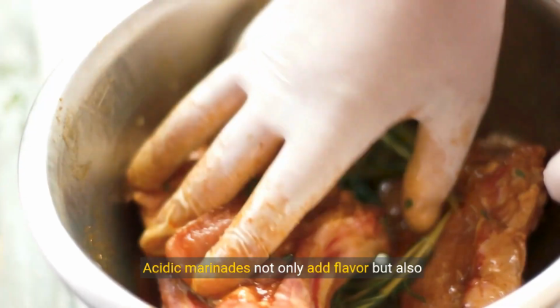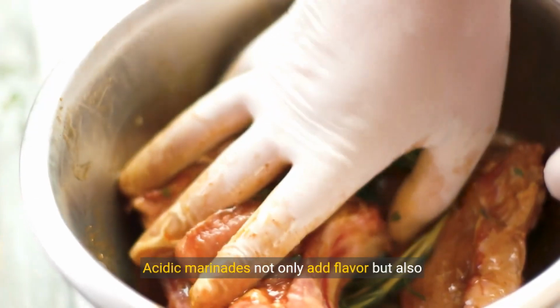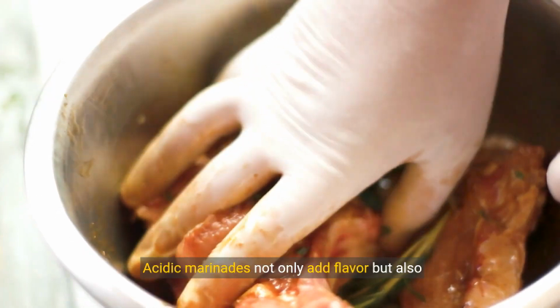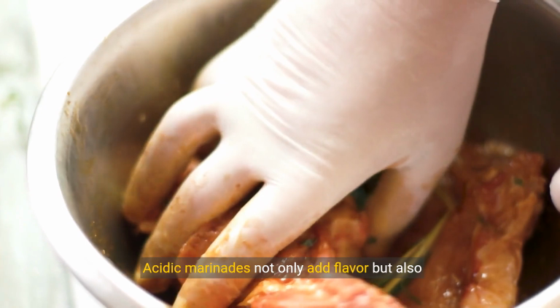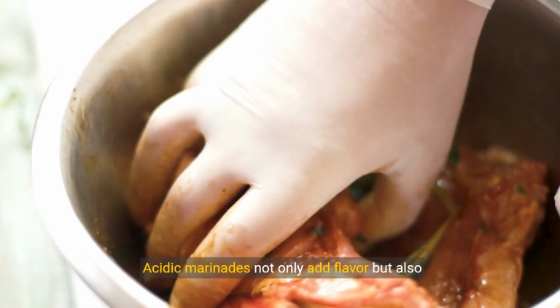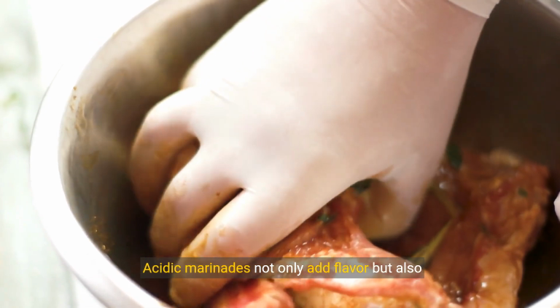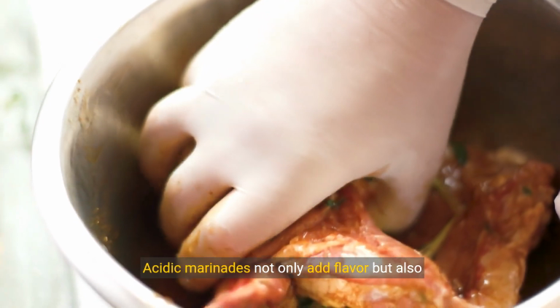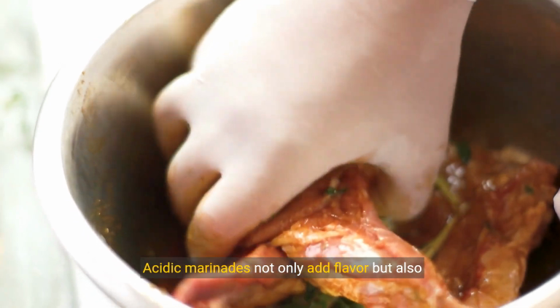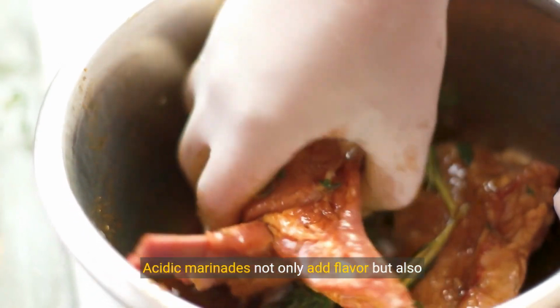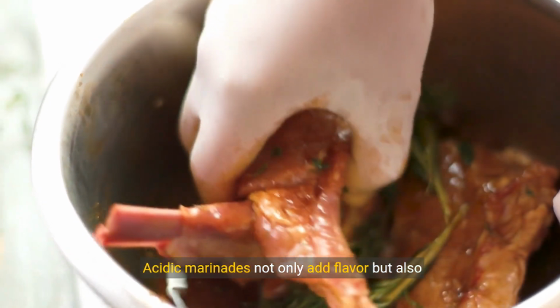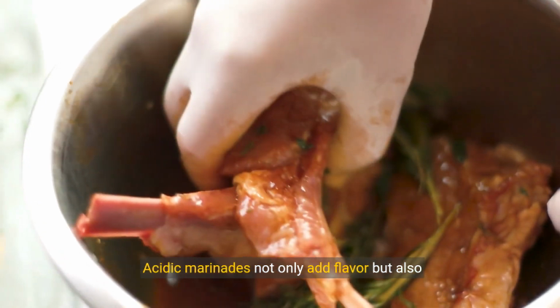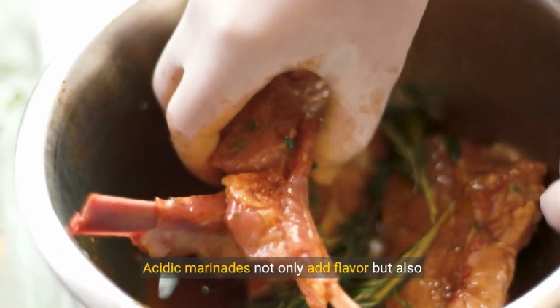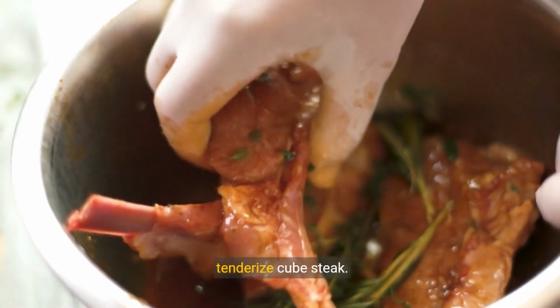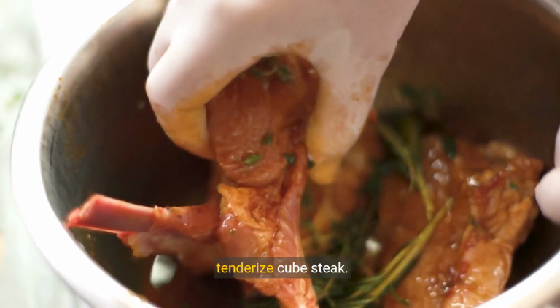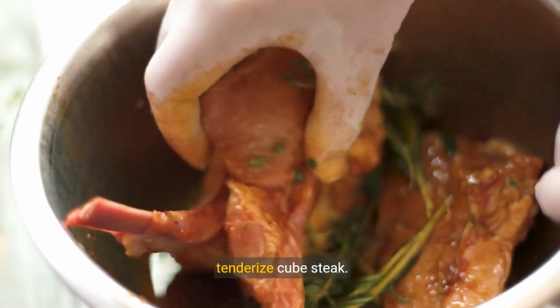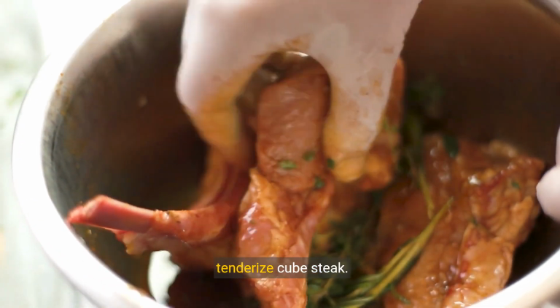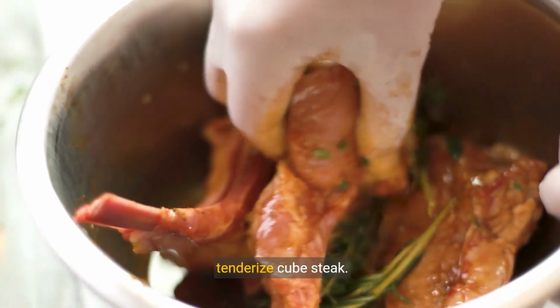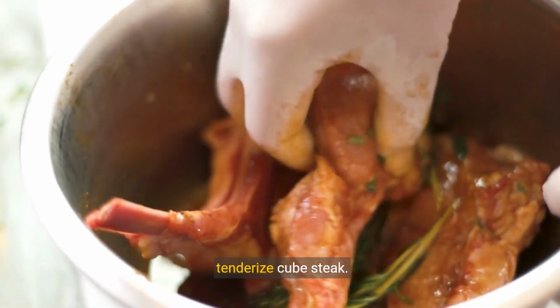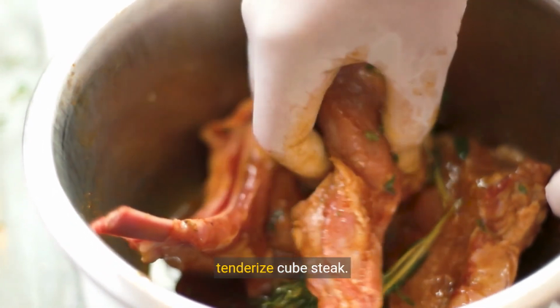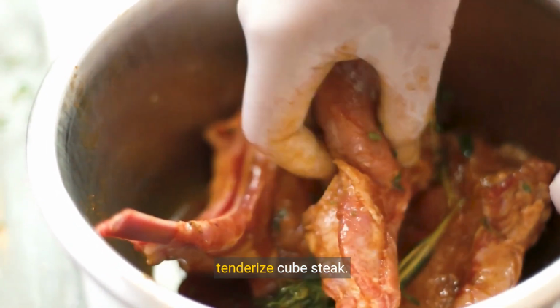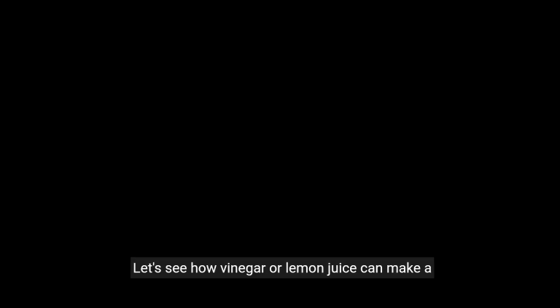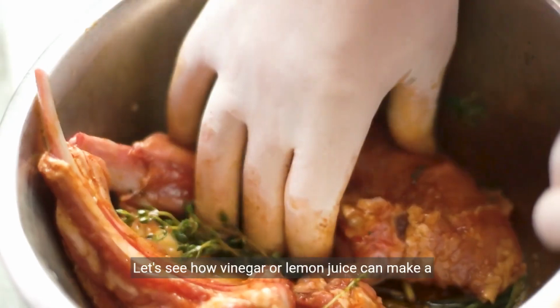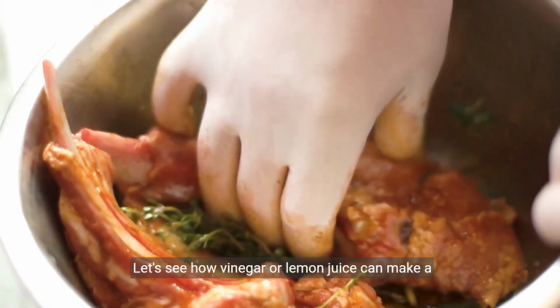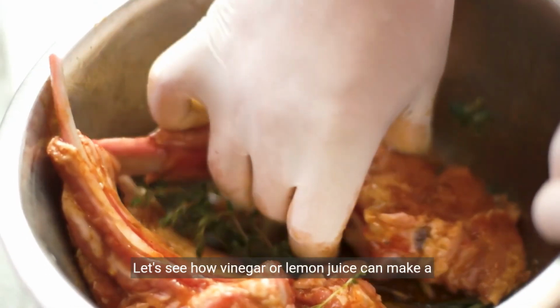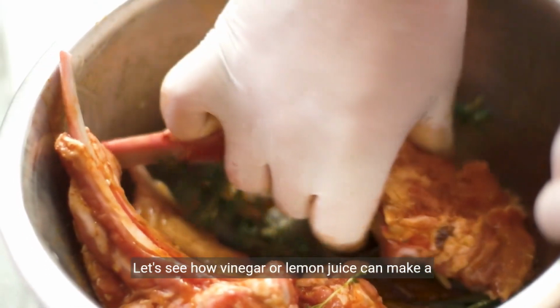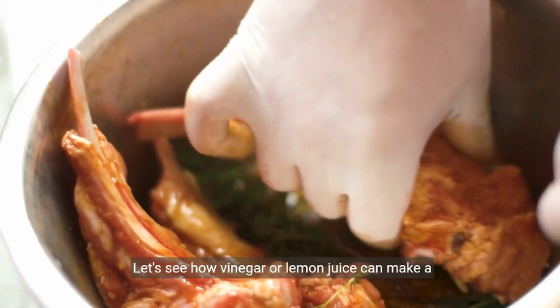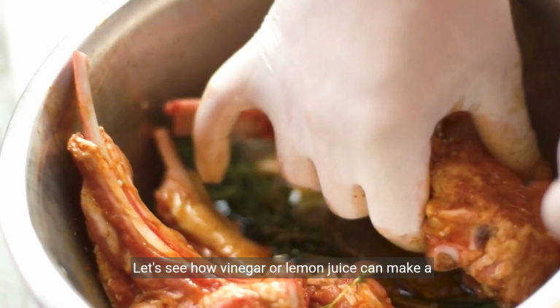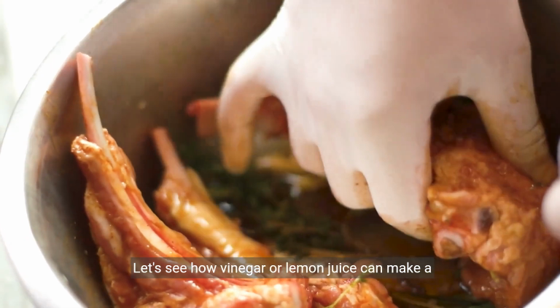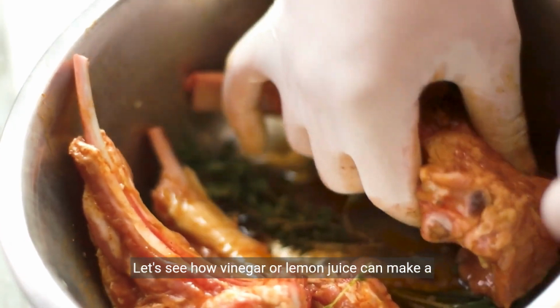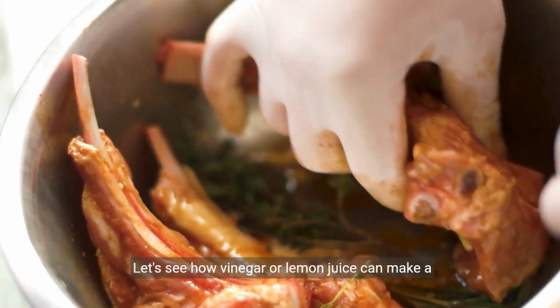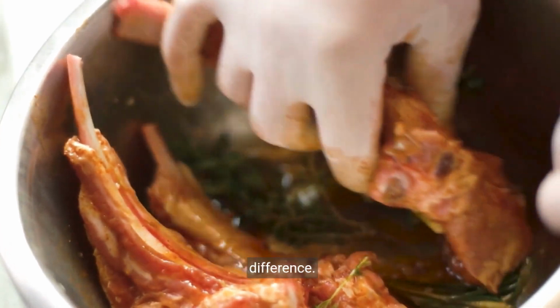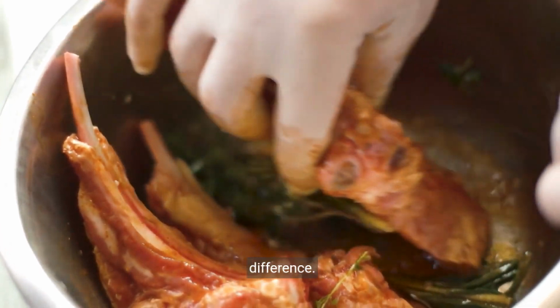Acidic marinades not only add flavor but also tenderize cube steak. Let's see how vinegar or lemon juice can make a difference.